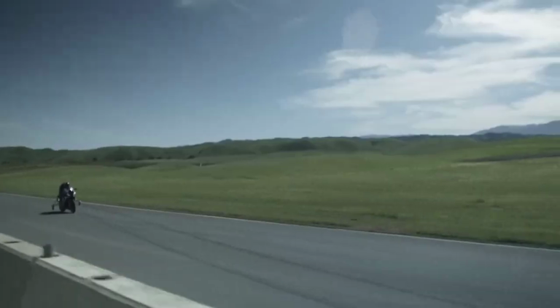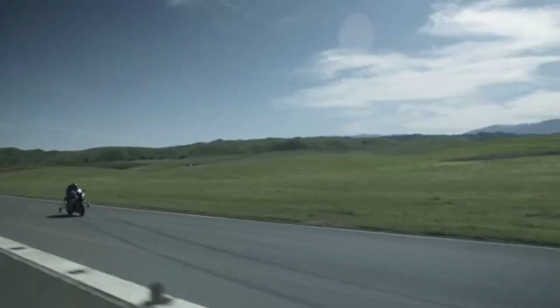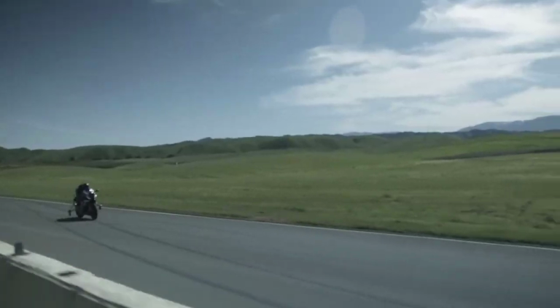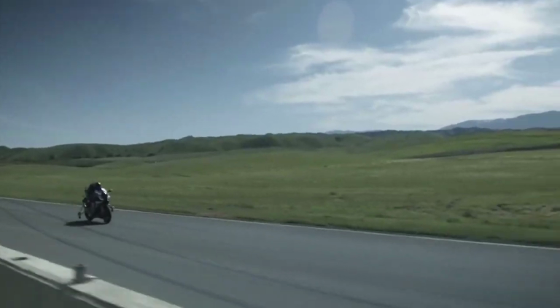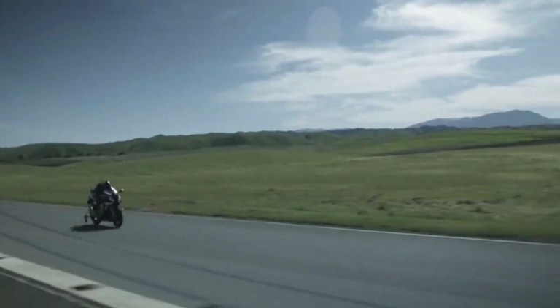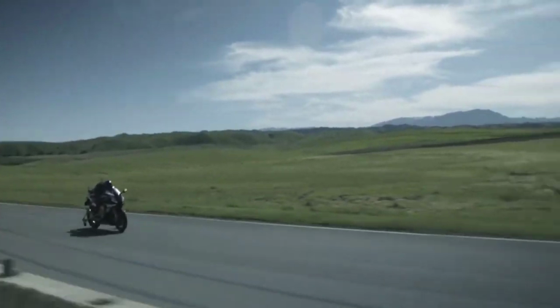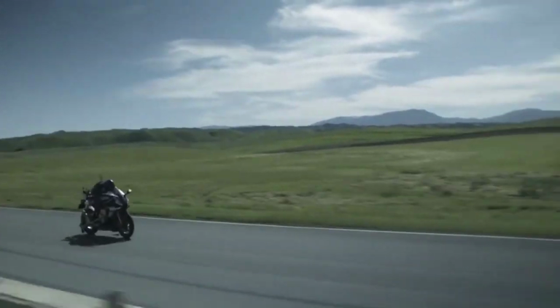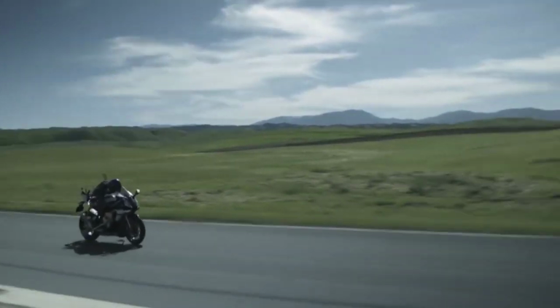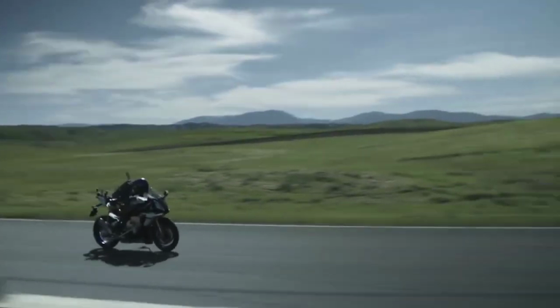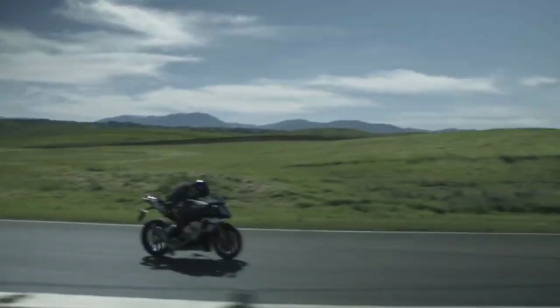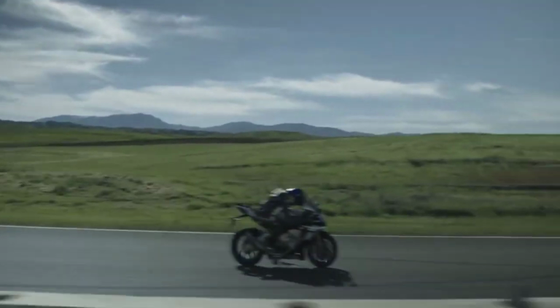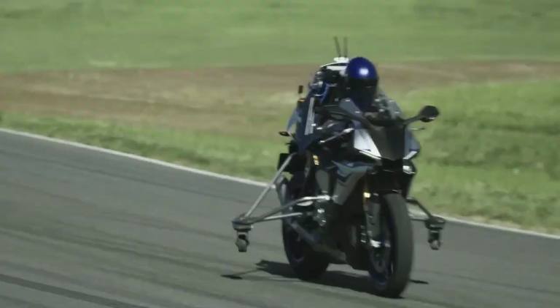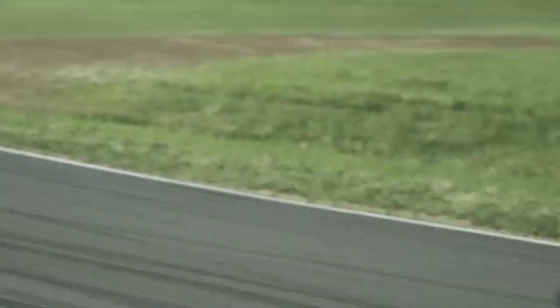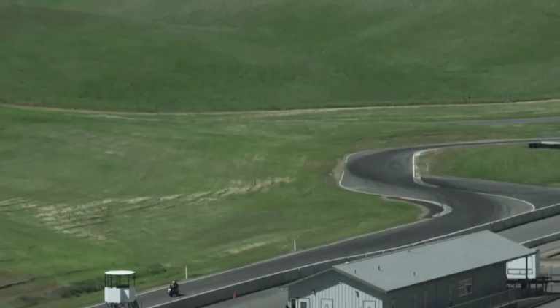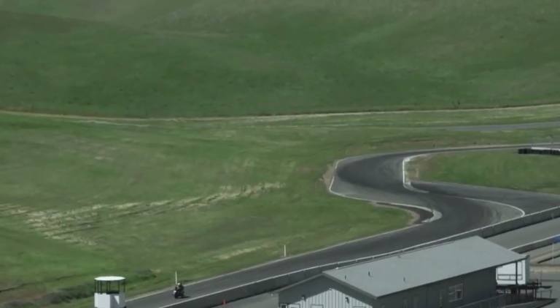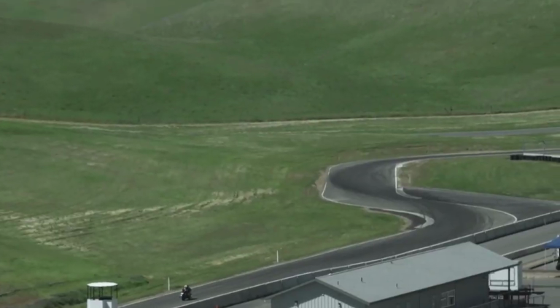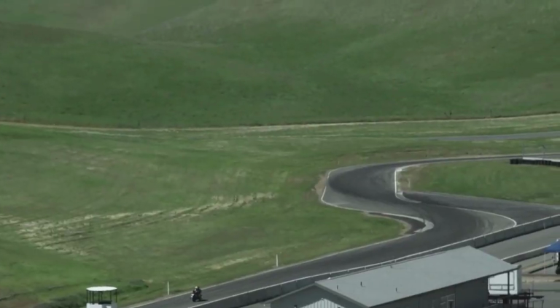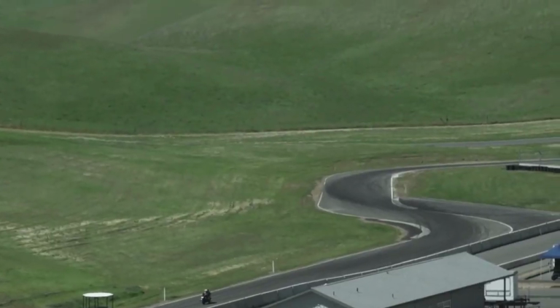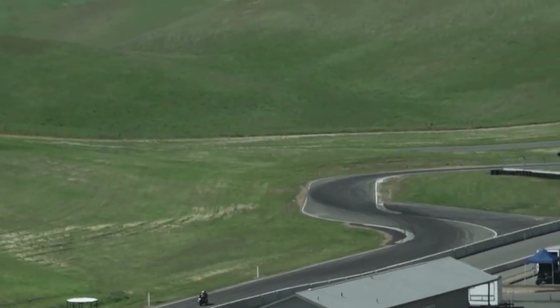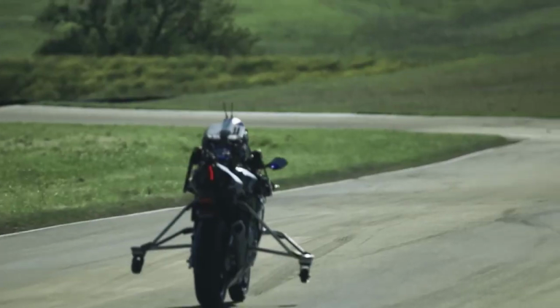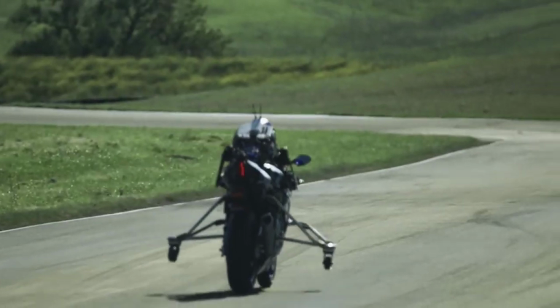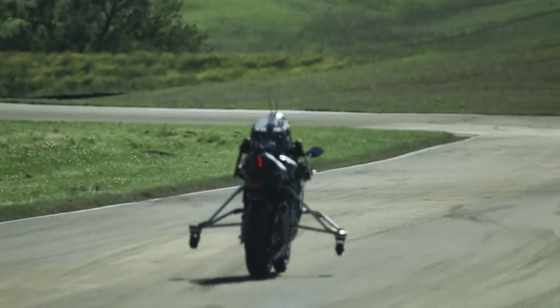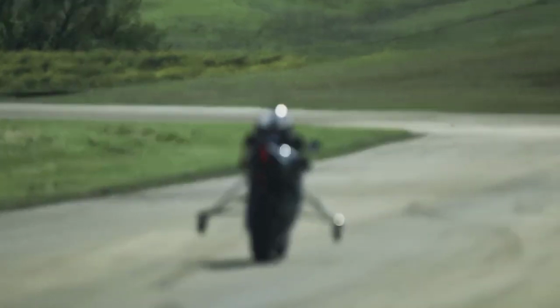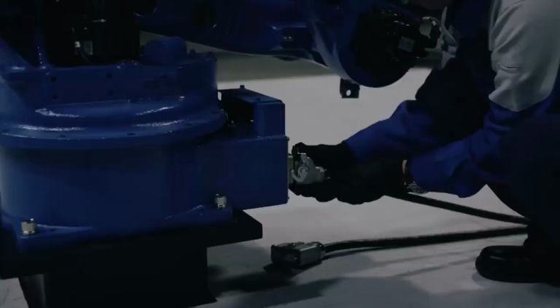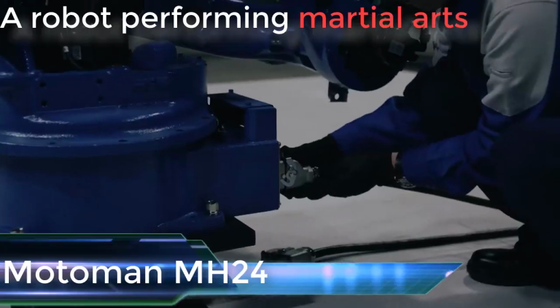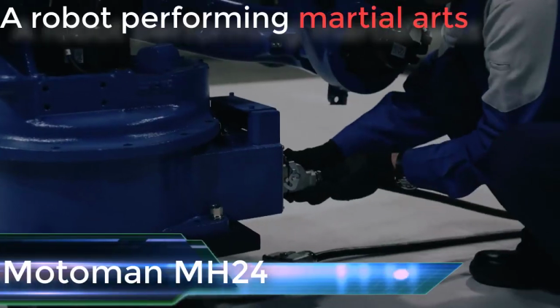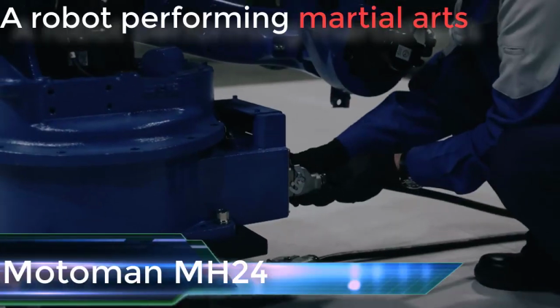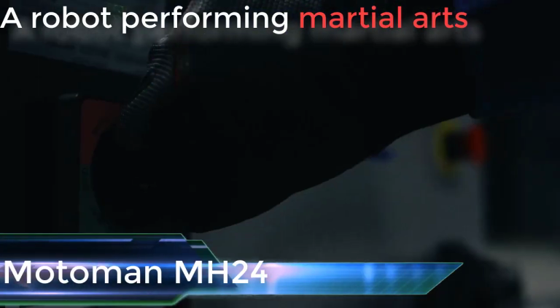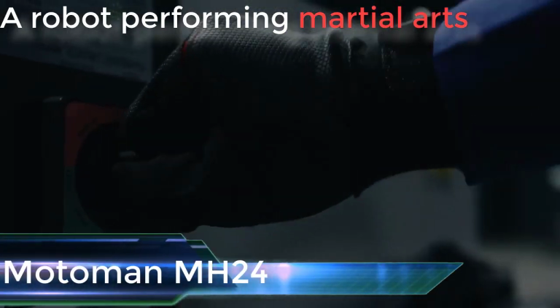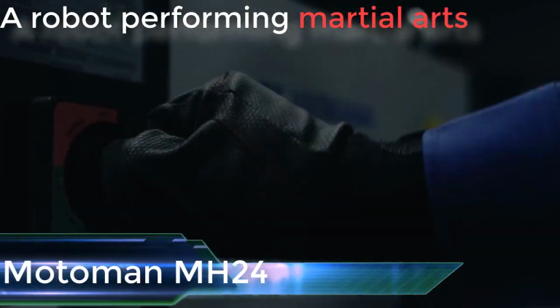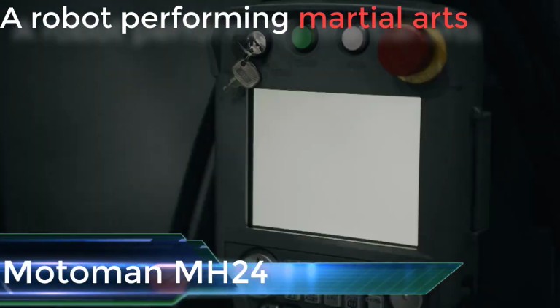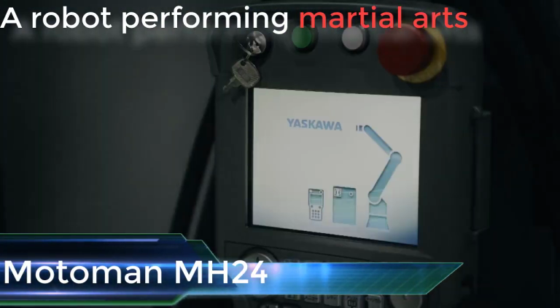Motobot will improve its lap times with successive laps of the track. By altering its control programming and the shapes of its operating mechanisms as necessary, it will also be adaptable to ride other vehicles like personal watercraft and snowmobiles. Next is the Motoman MH24.